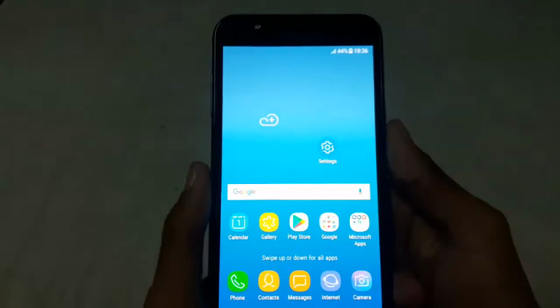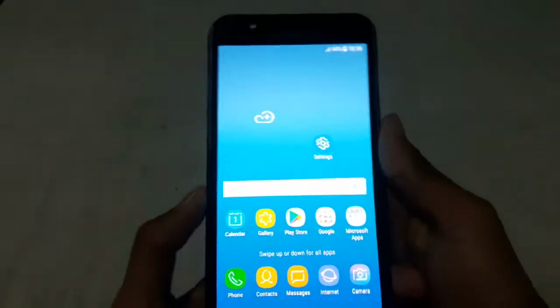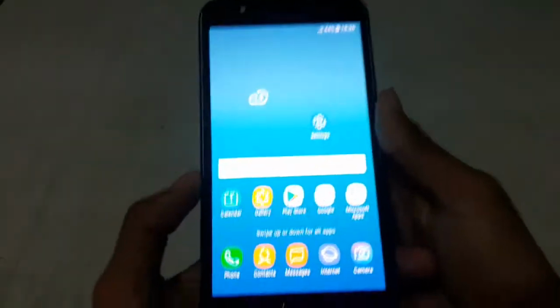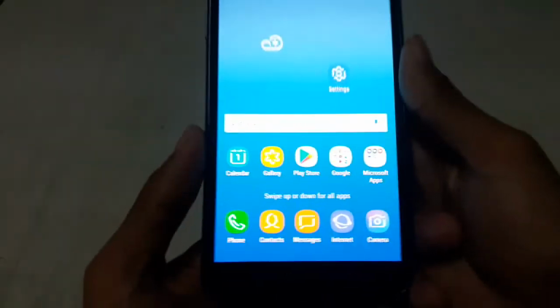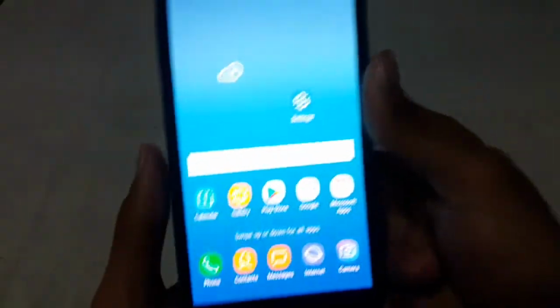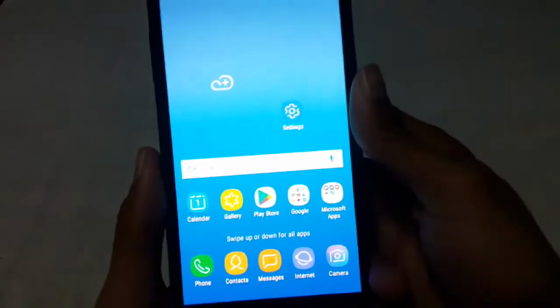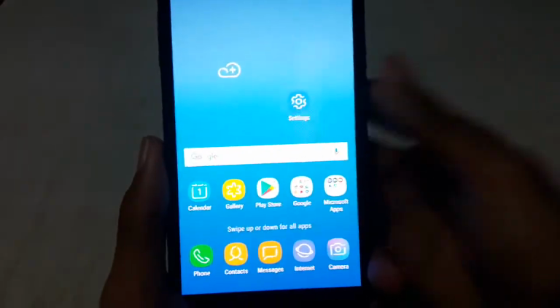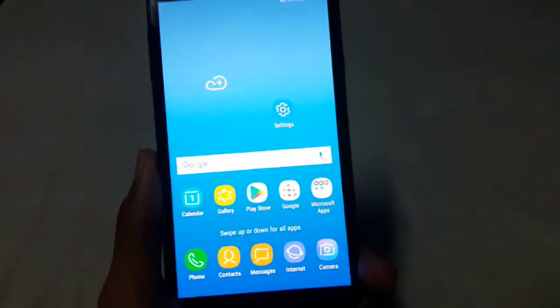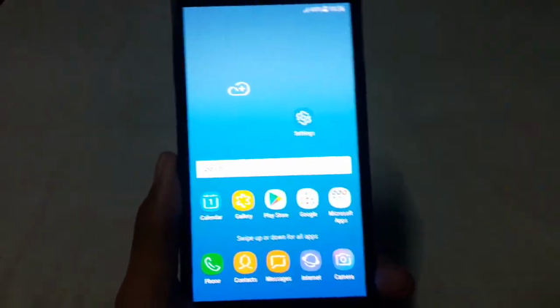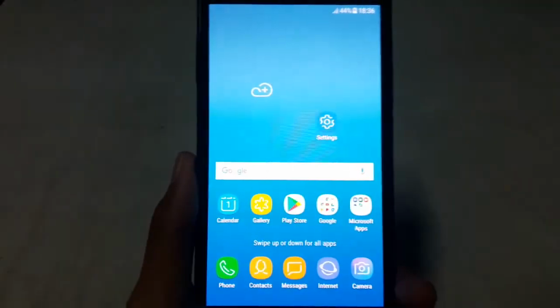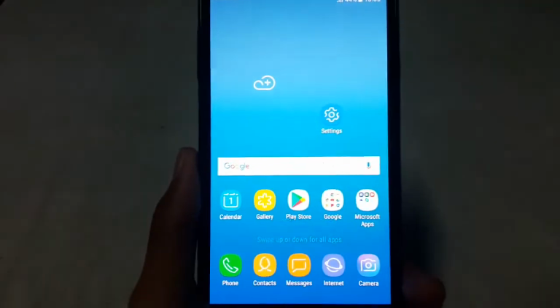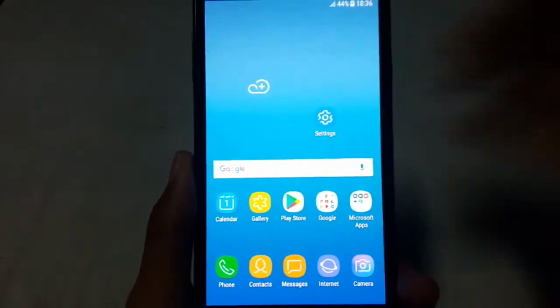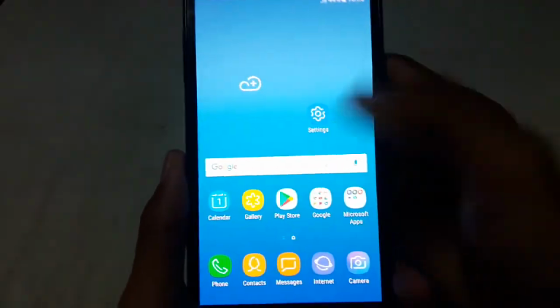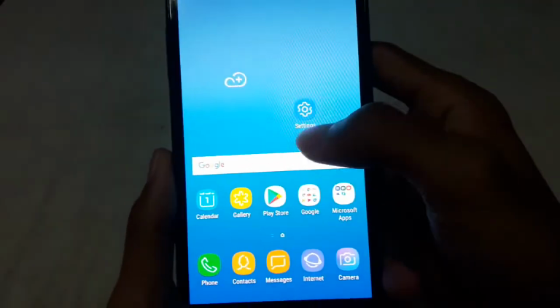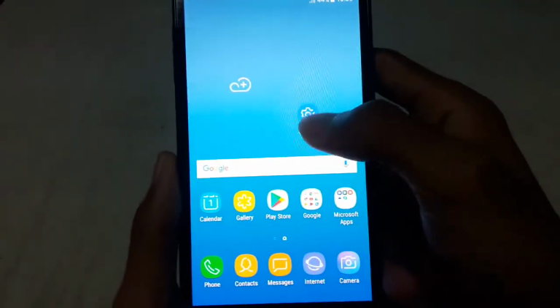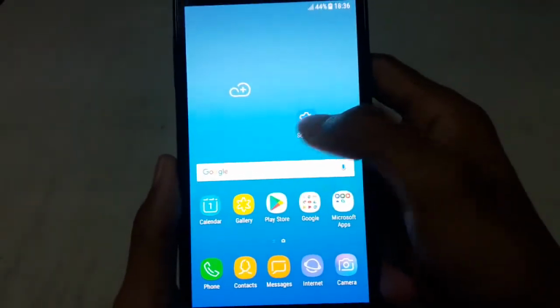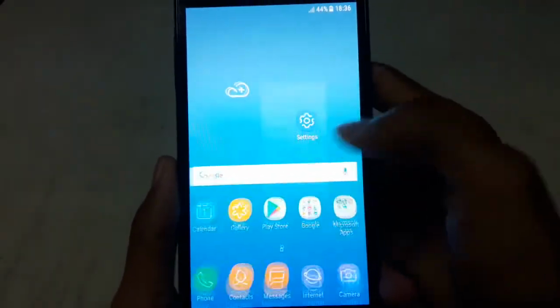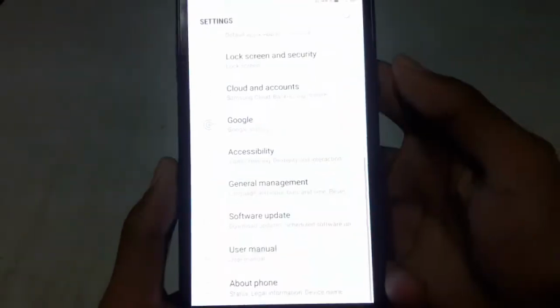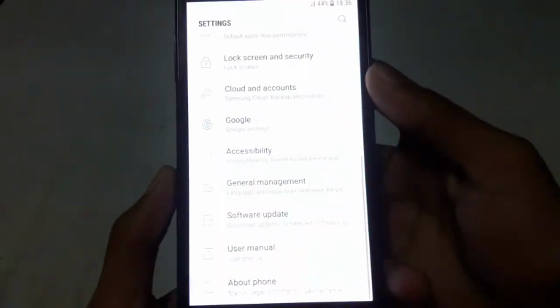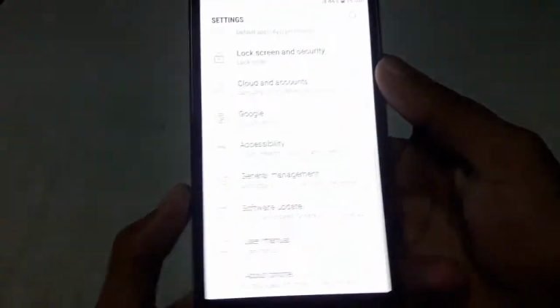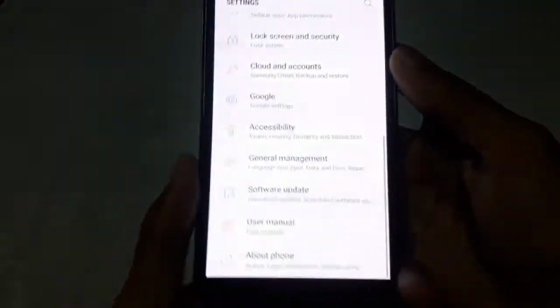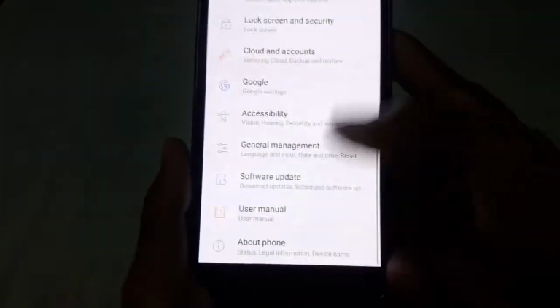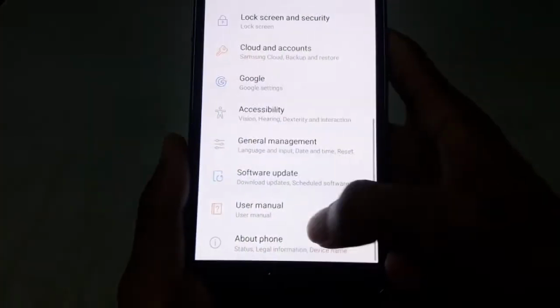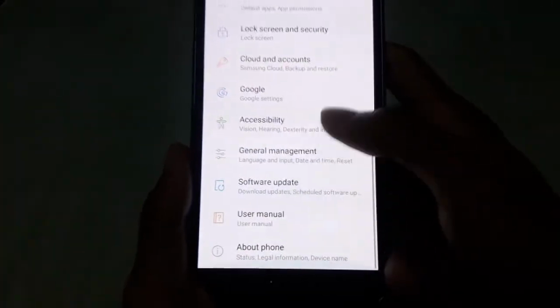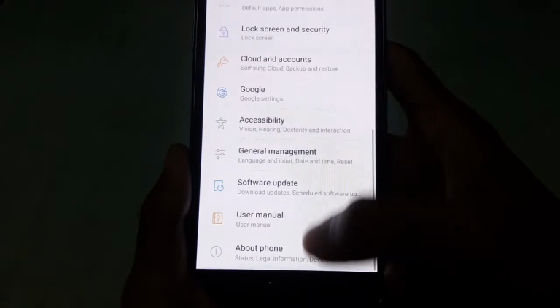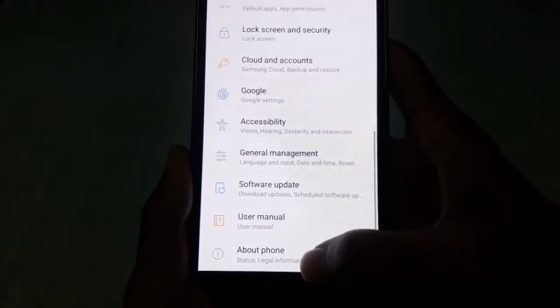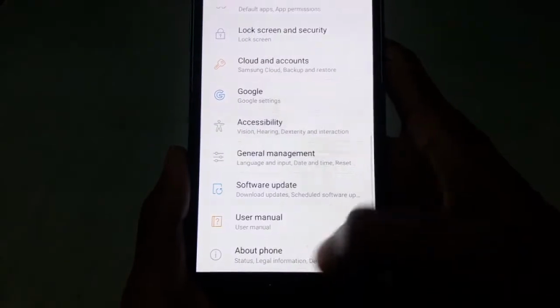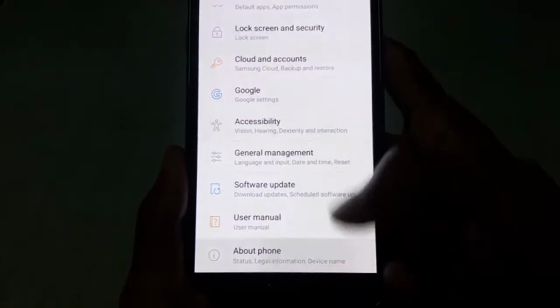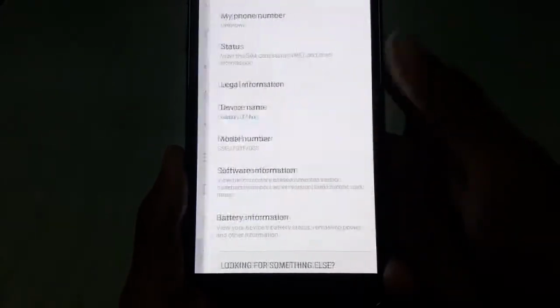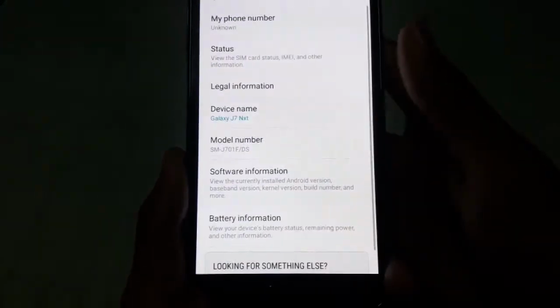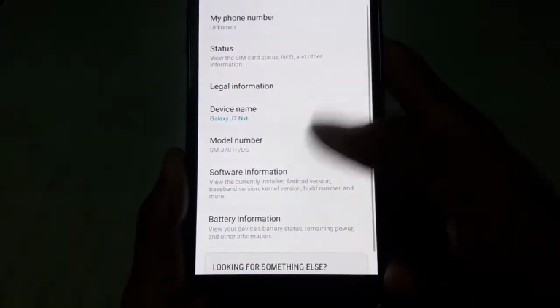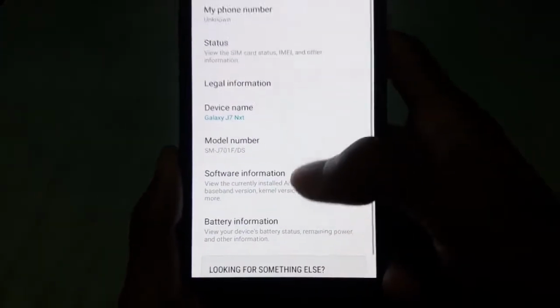Hi guys, welcome to Tech Inquisitive. Today I will show you how to enable secure startup on Samsung Galaxy J7 Next.